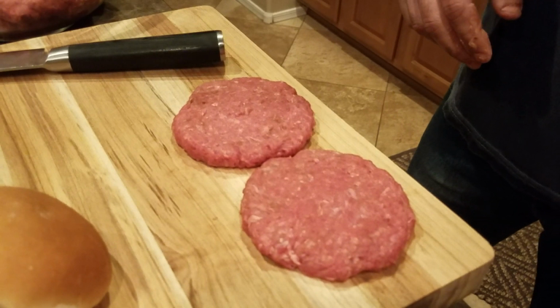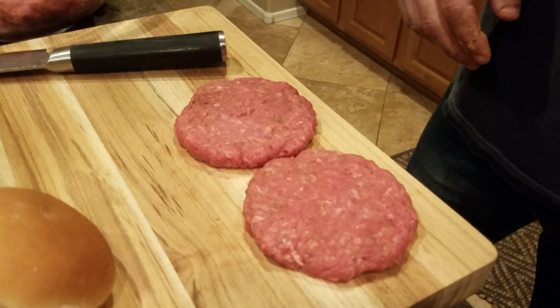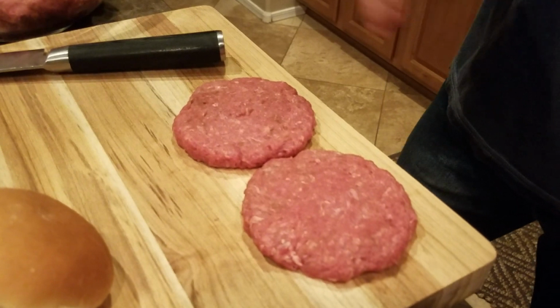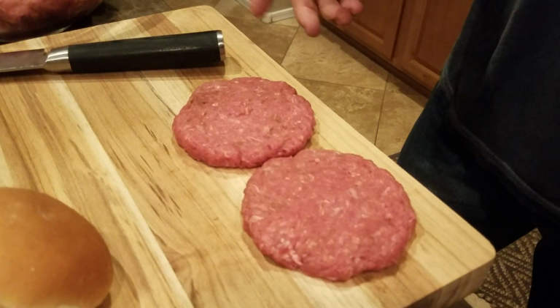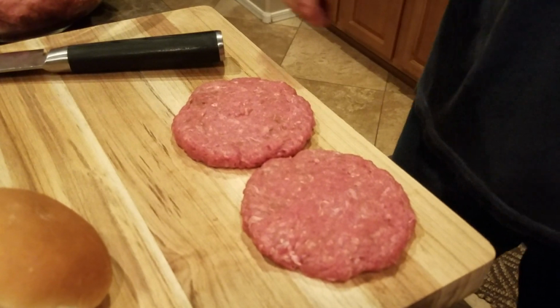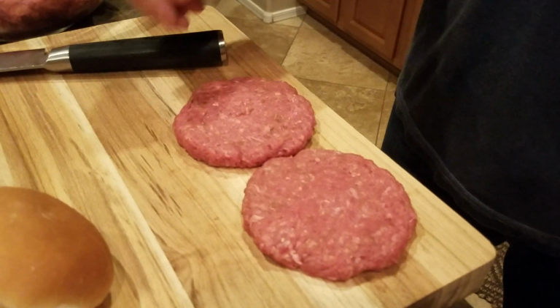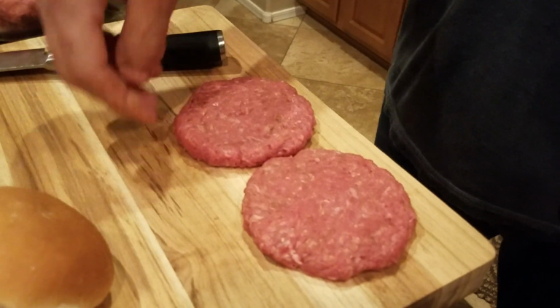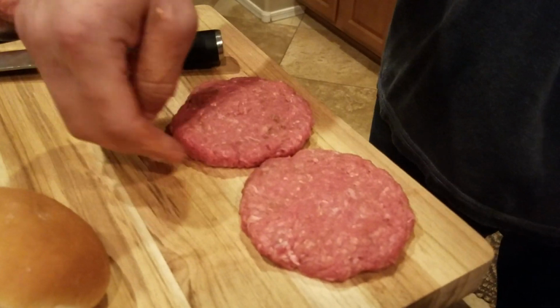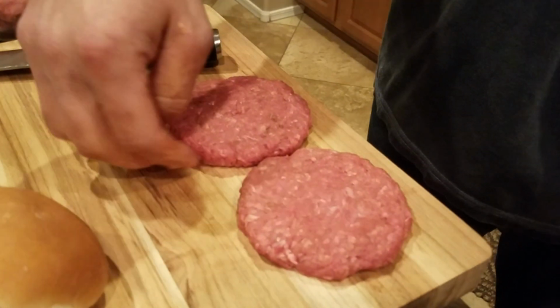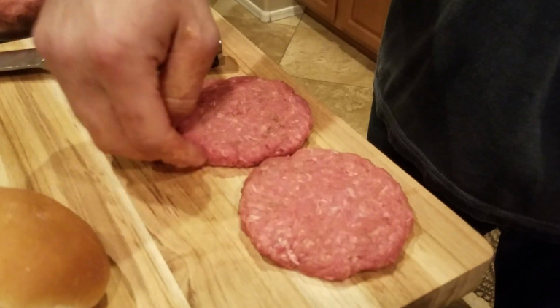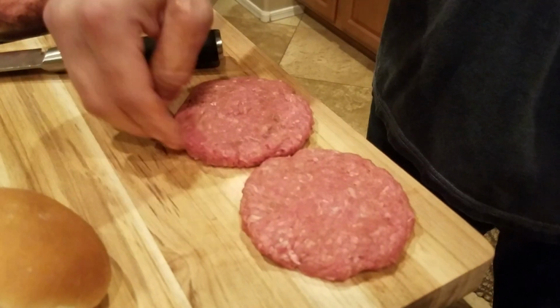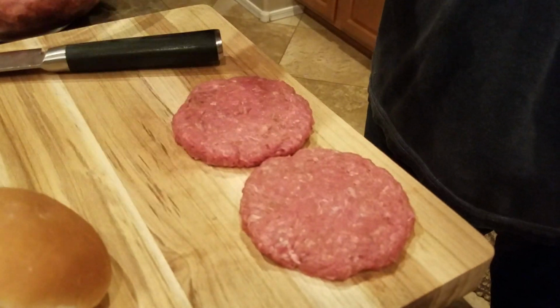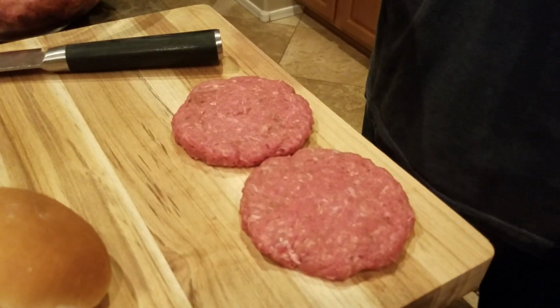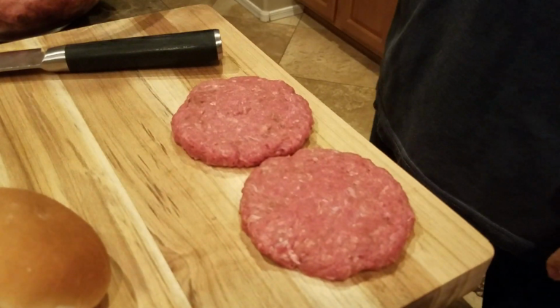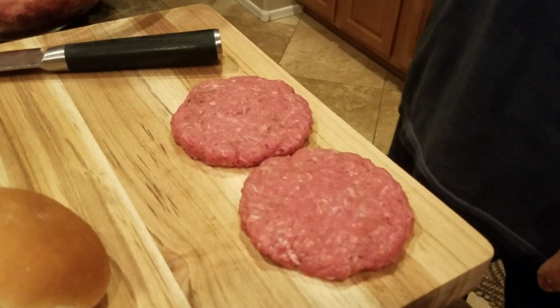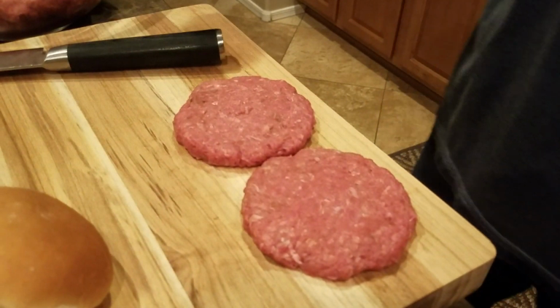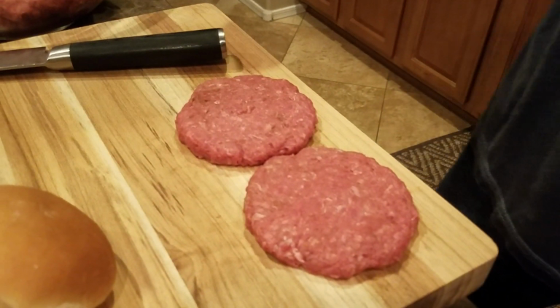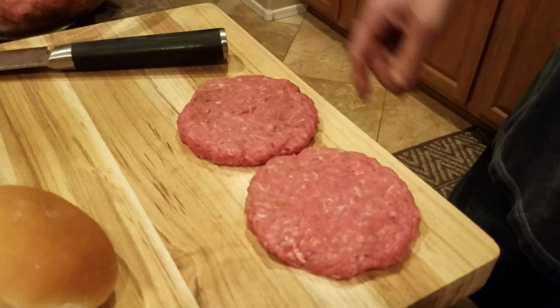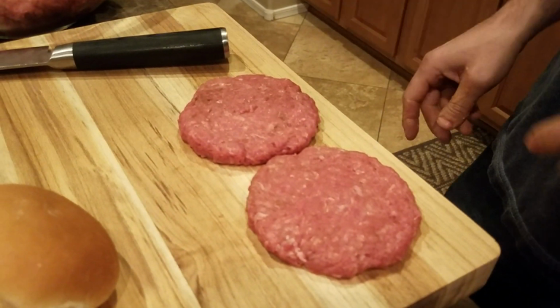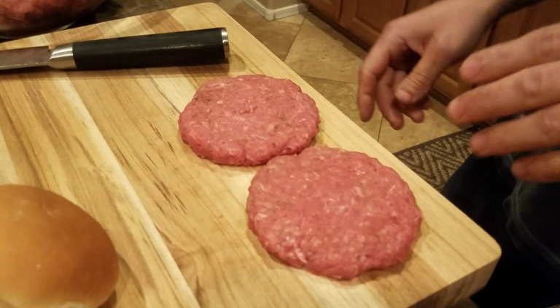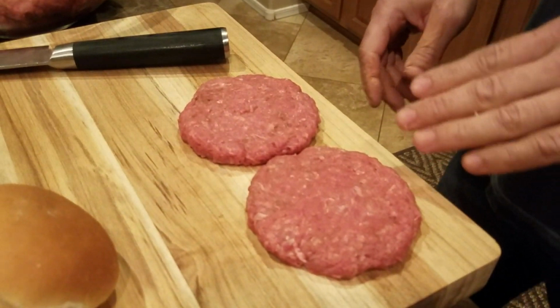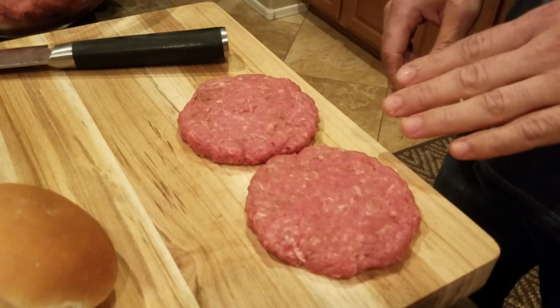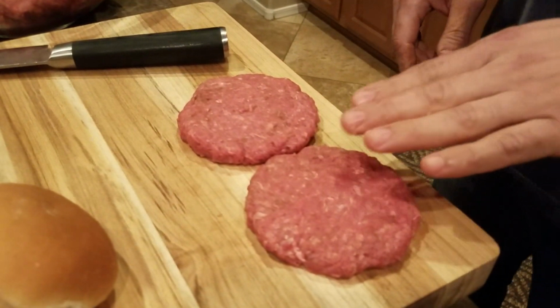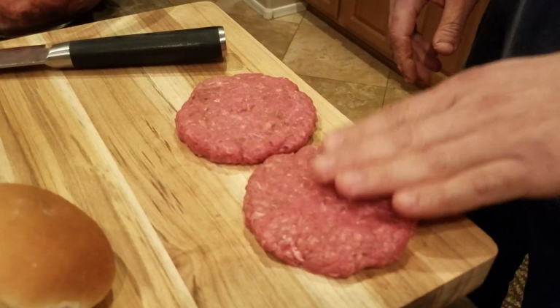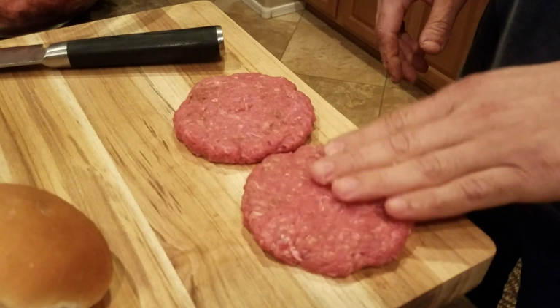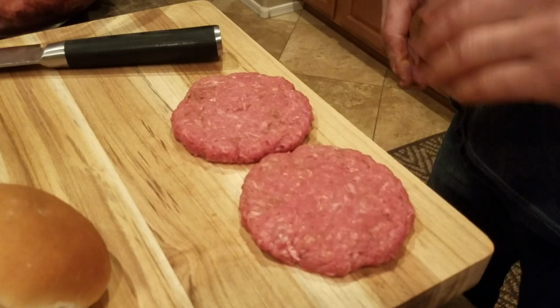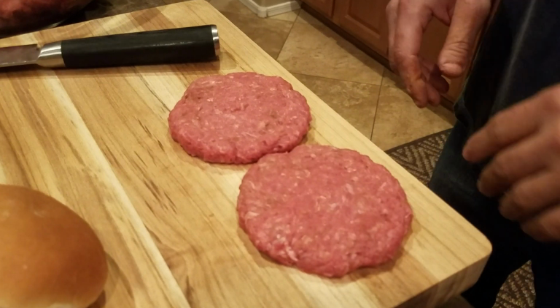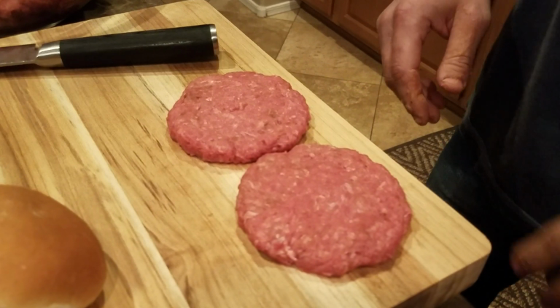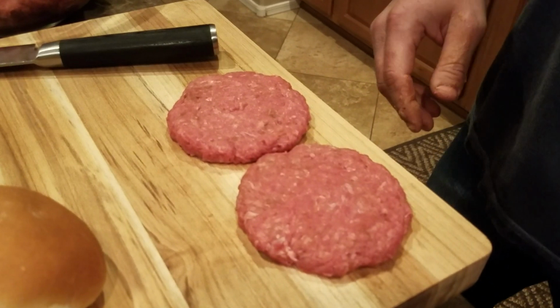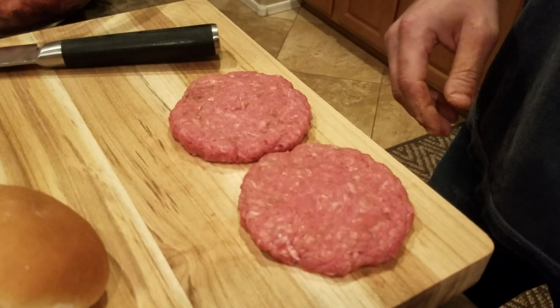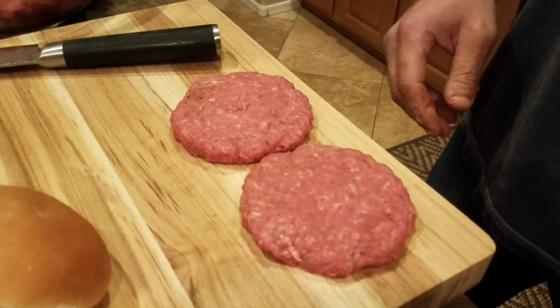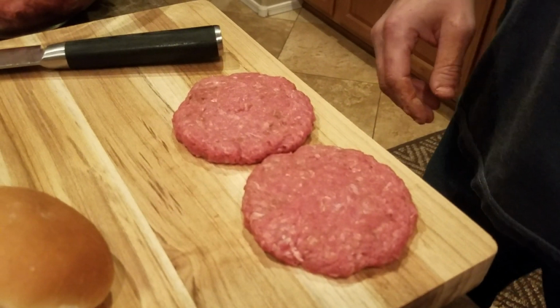Now that they're assembled, we are ready to cook them. Ya que las tenemos todas hechas, ya están listas para cocerlas.